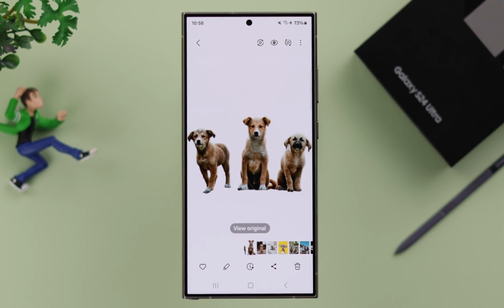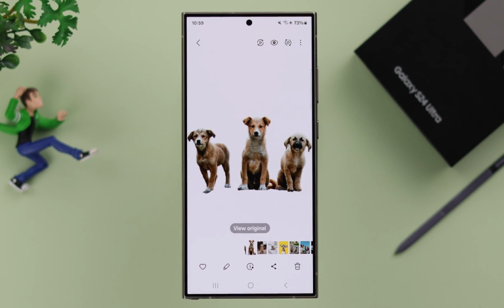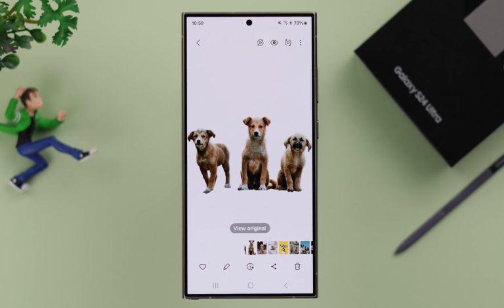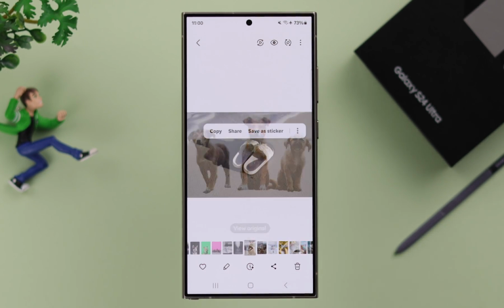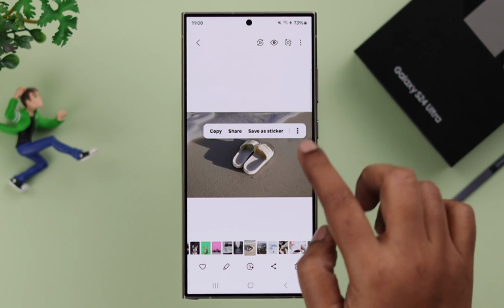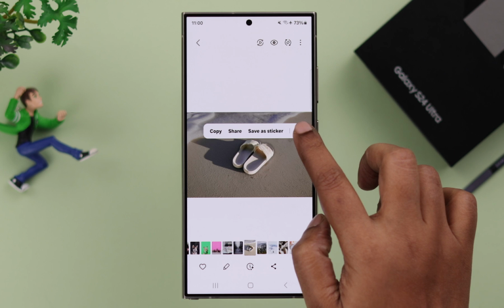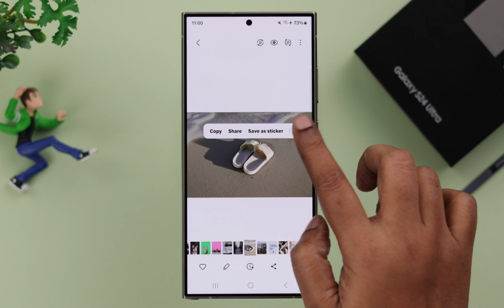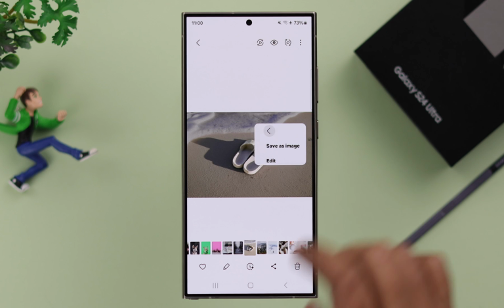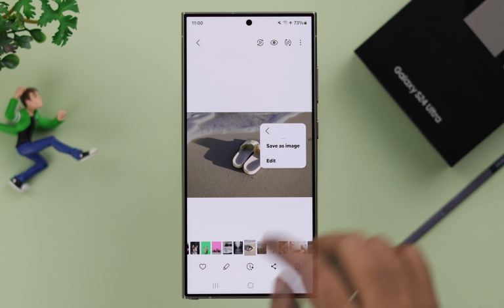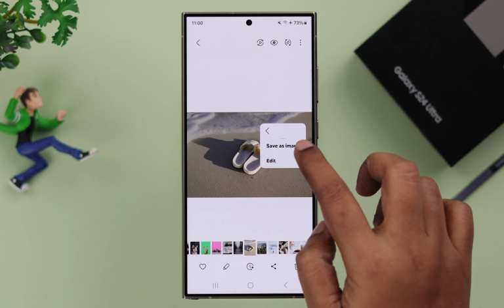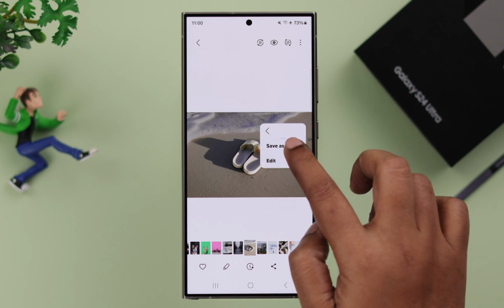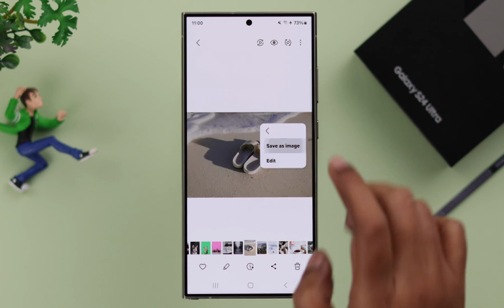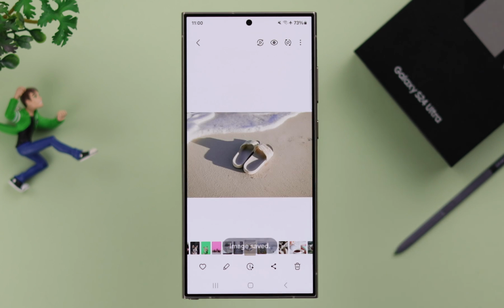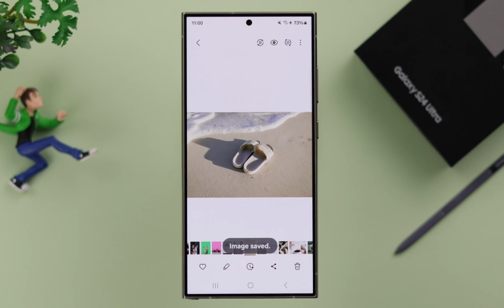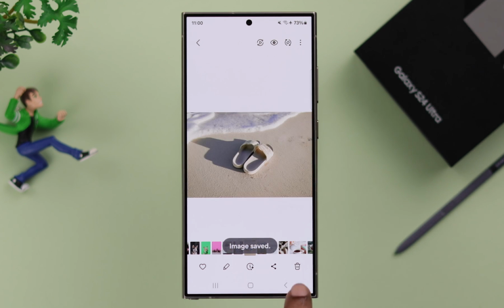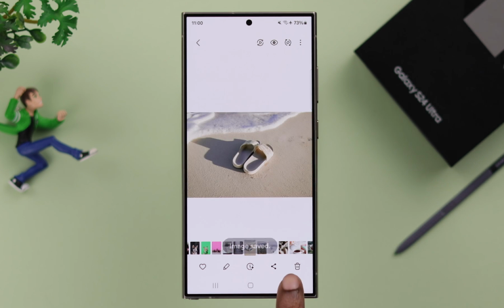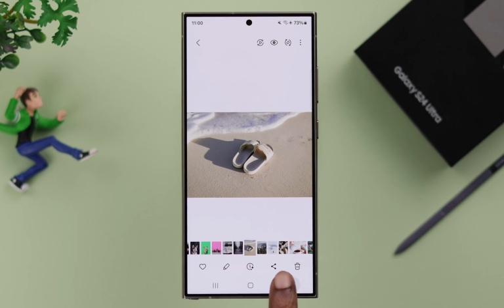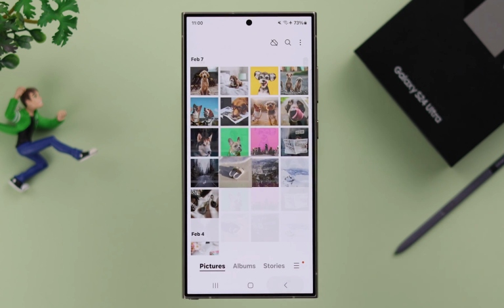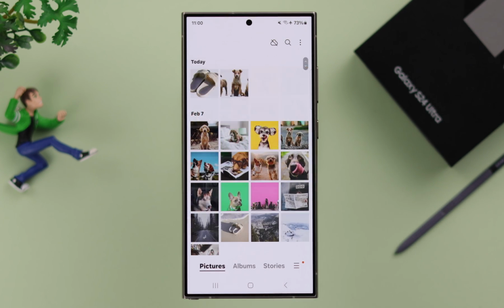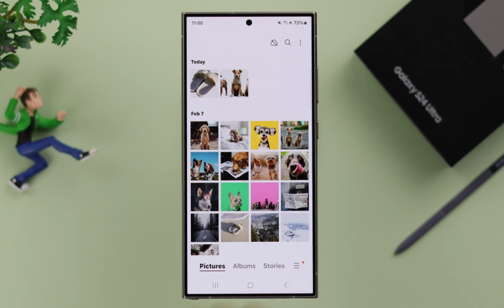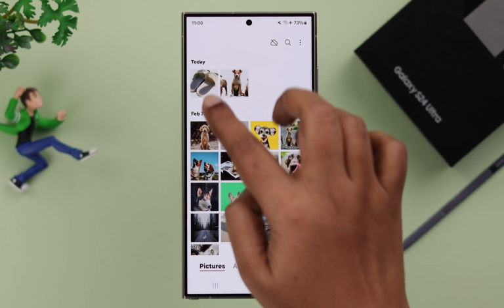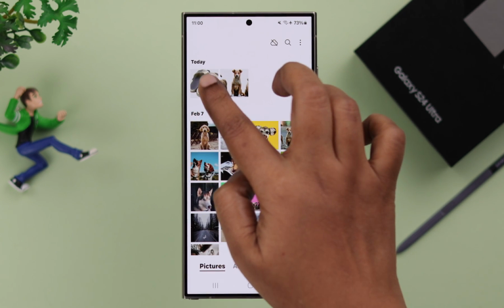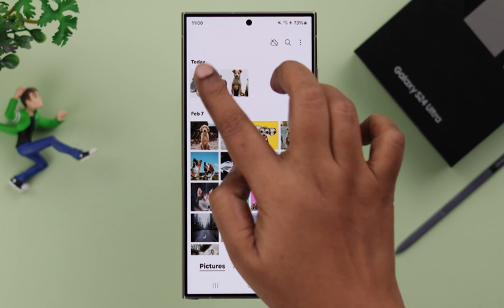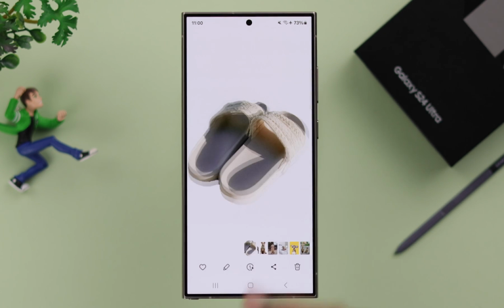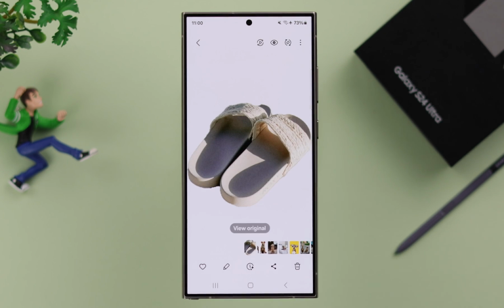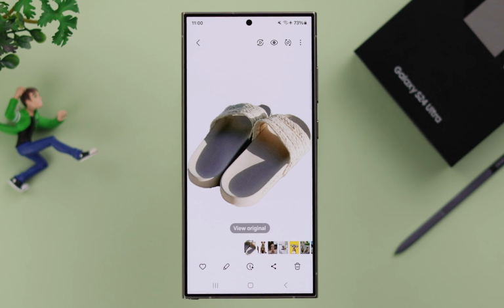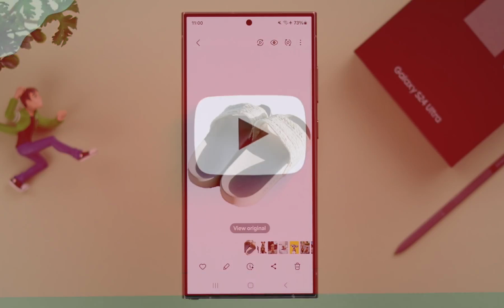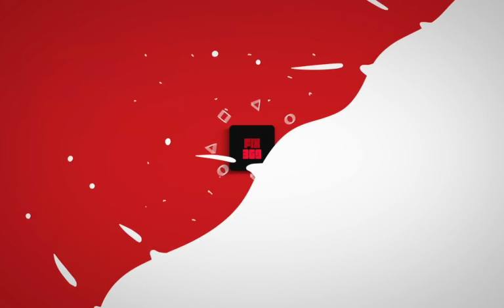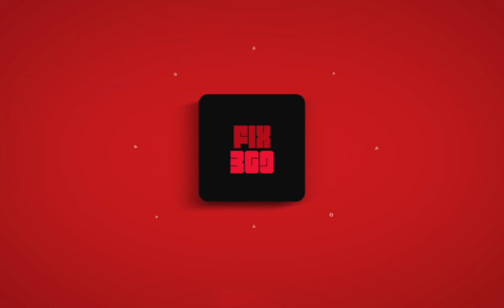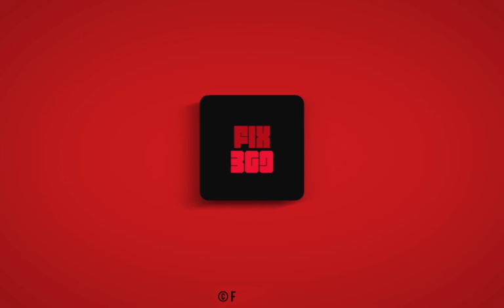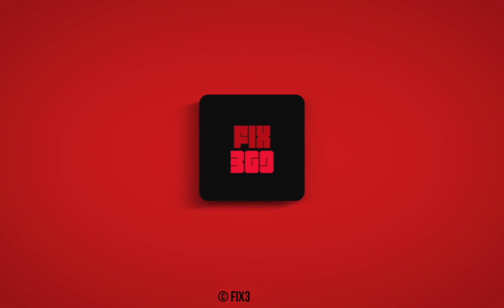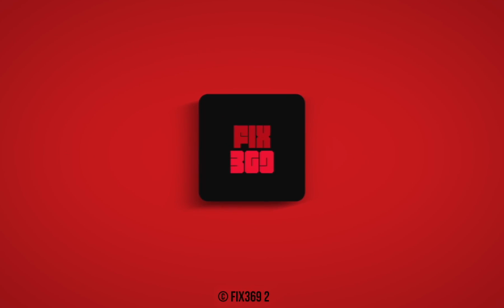Just like that. So that's how quickly and easily you can remove the background from your S24 series phone. Happy clicking, and thanks for watching.